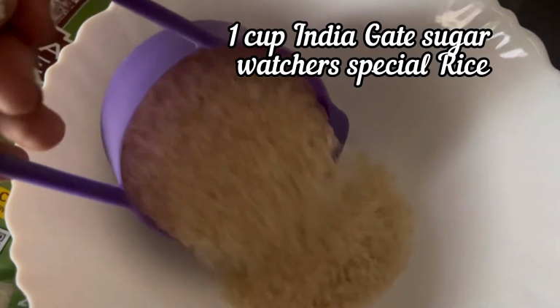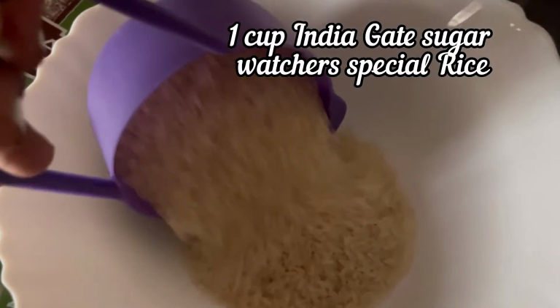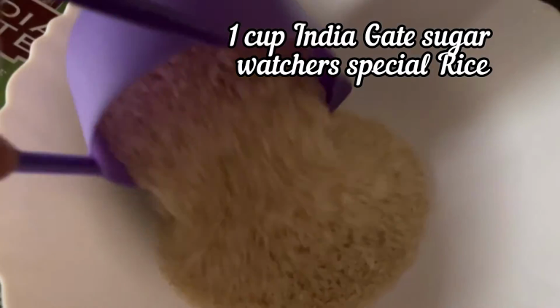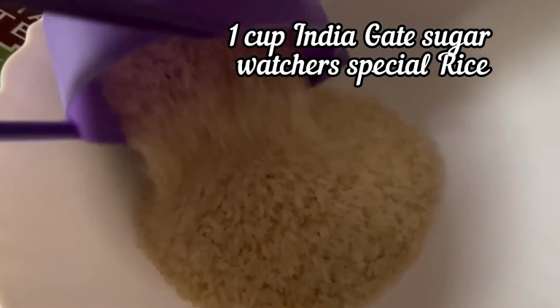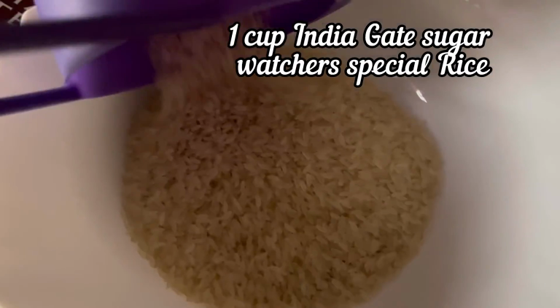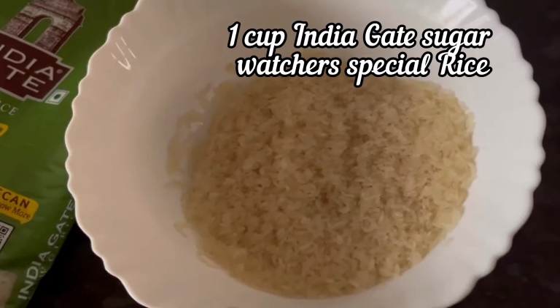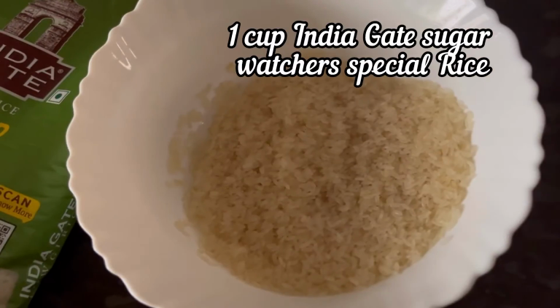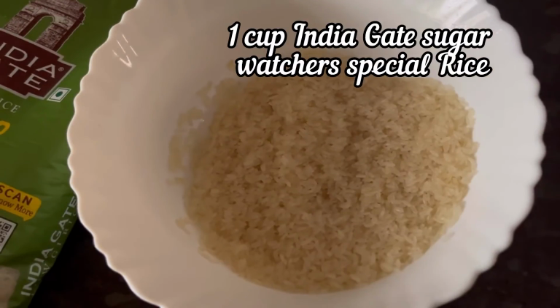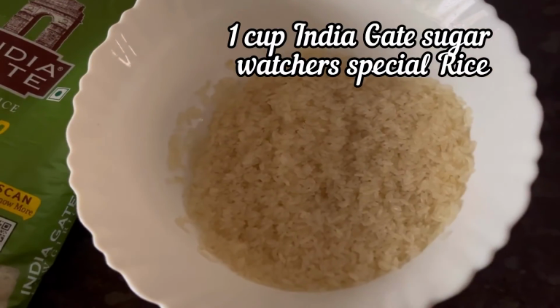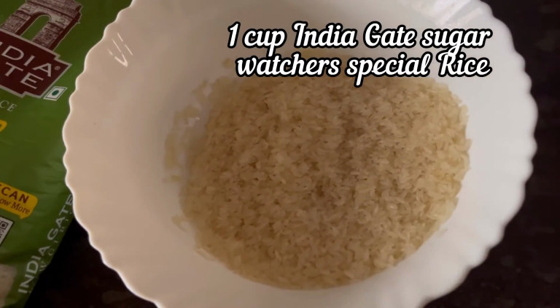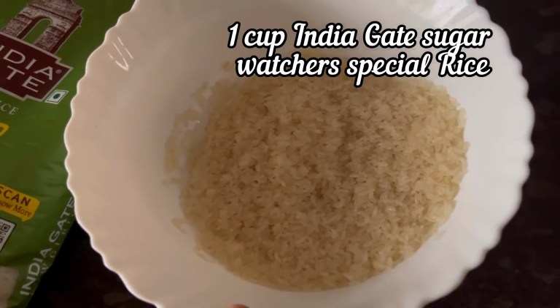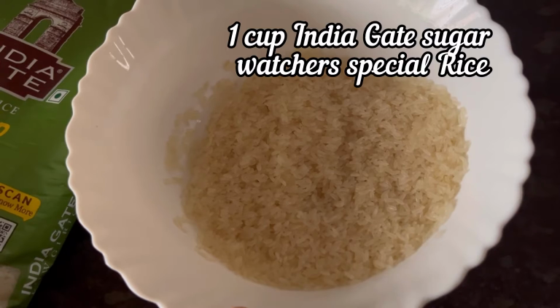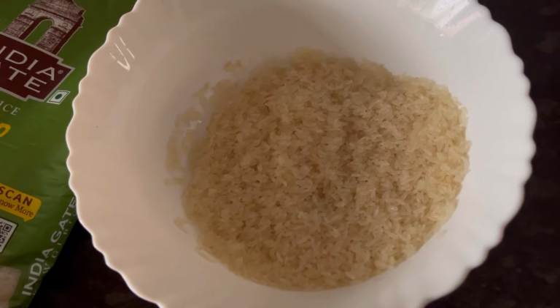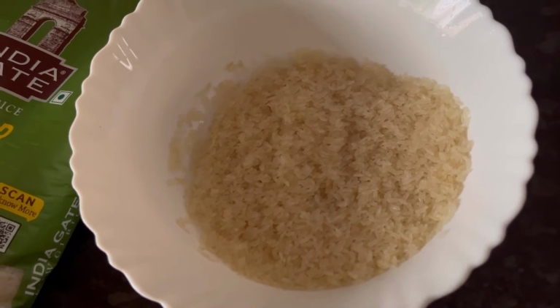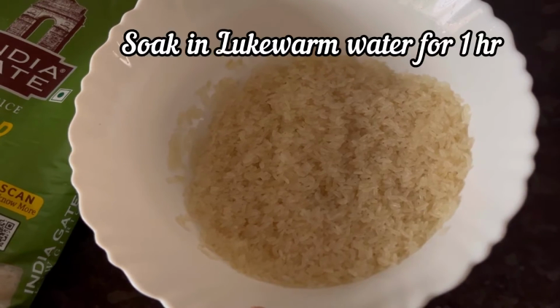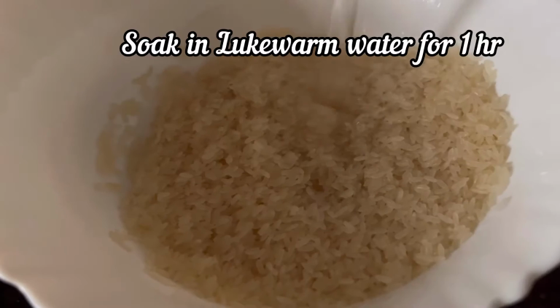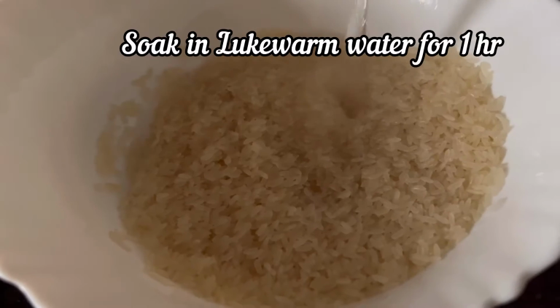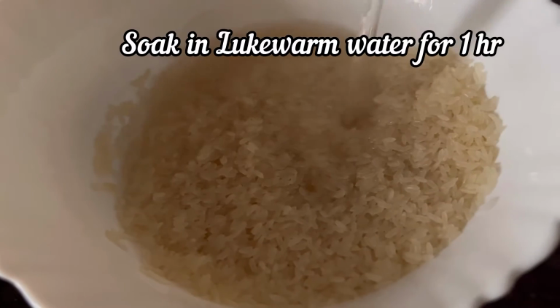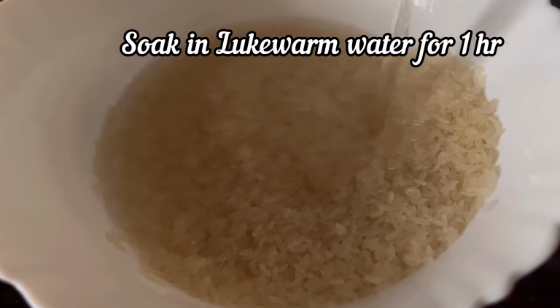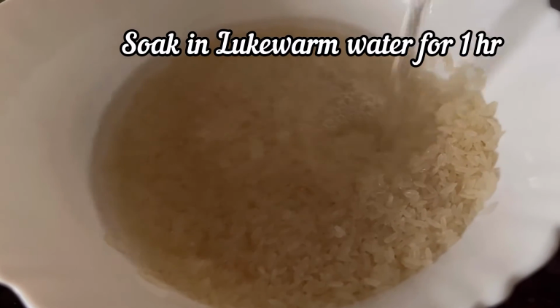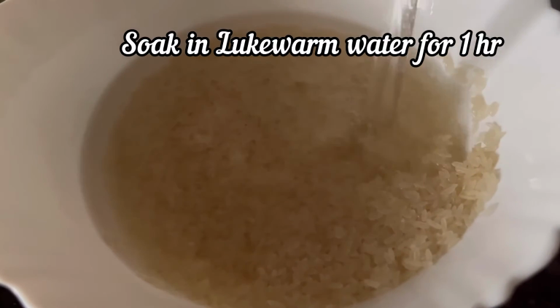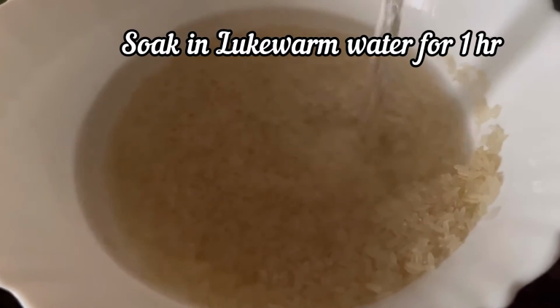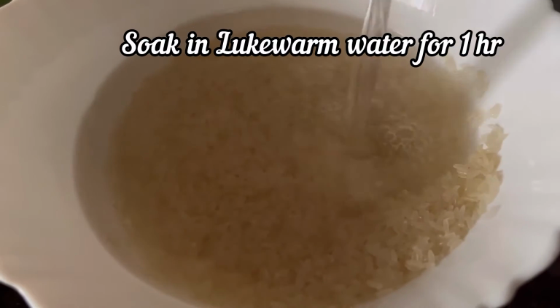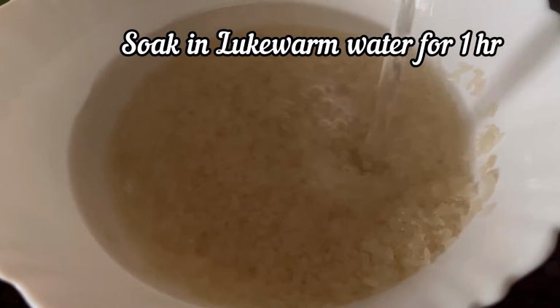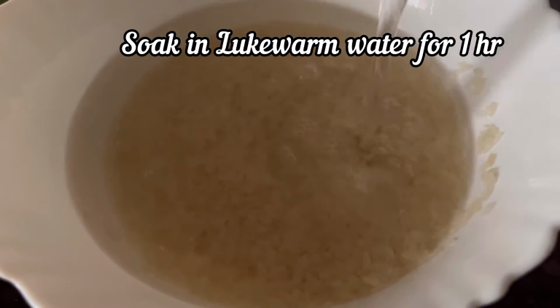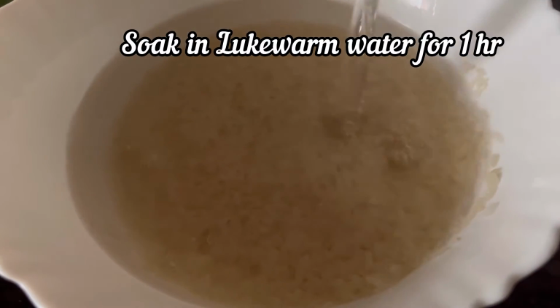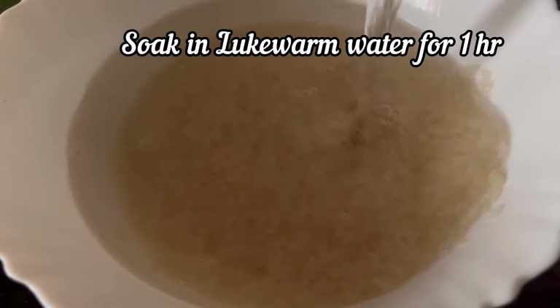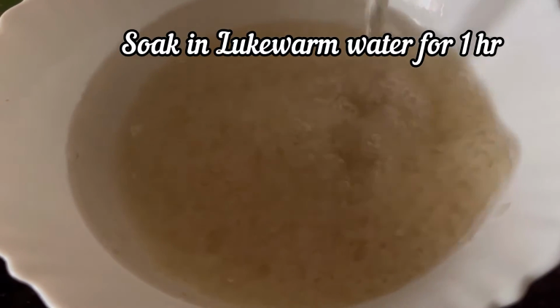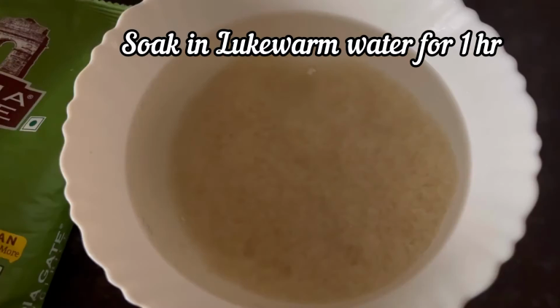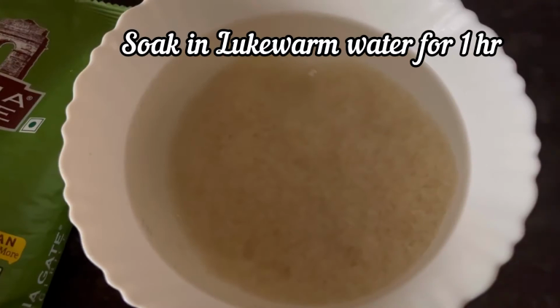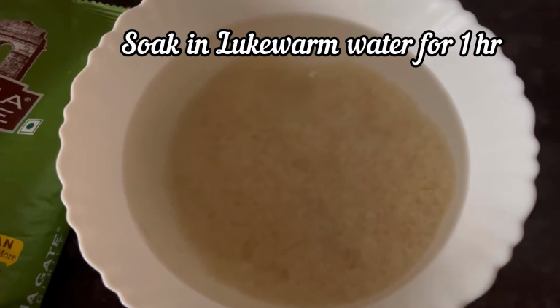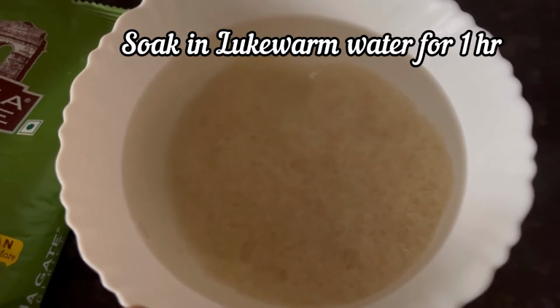Take 1 cup of rice and wash it 3 to 4 times. Now soak it in lukewarm water for 1 hour.